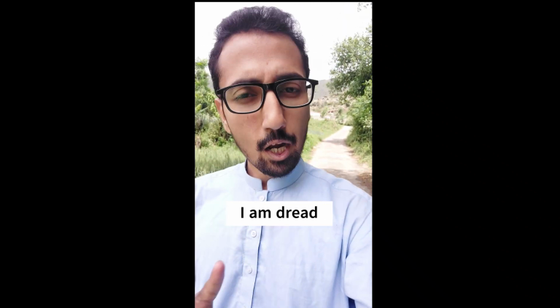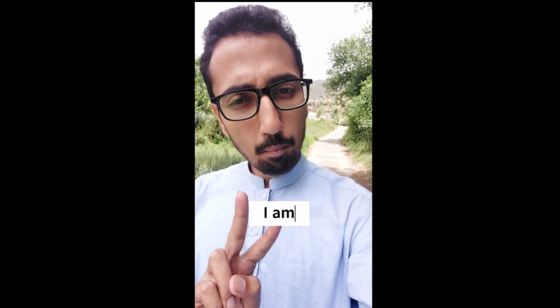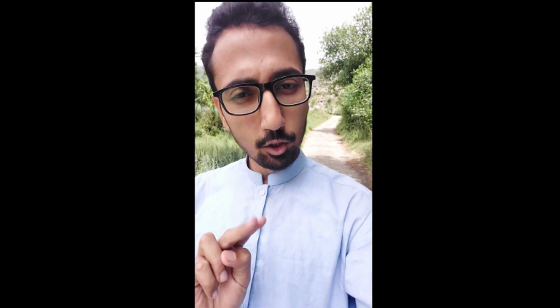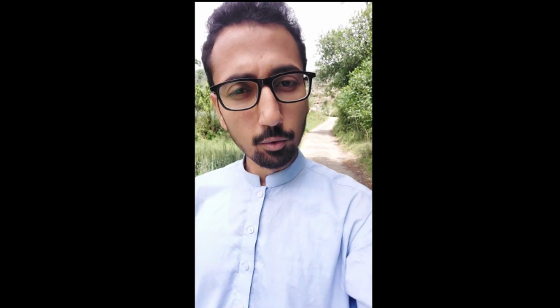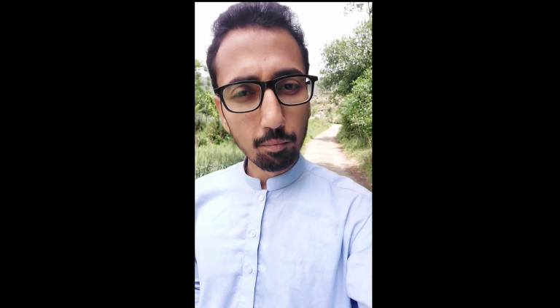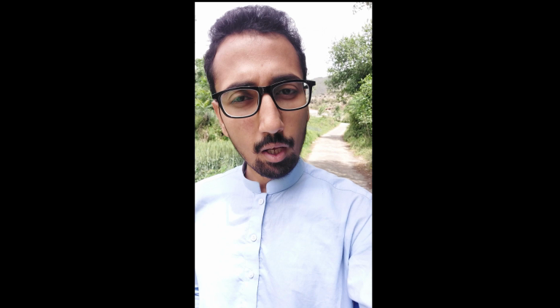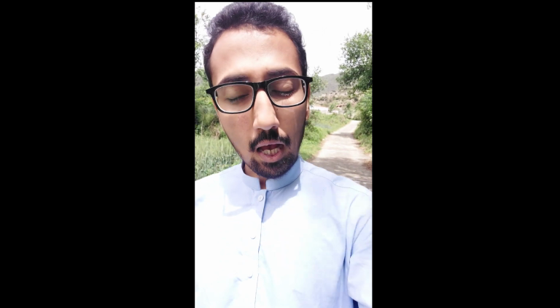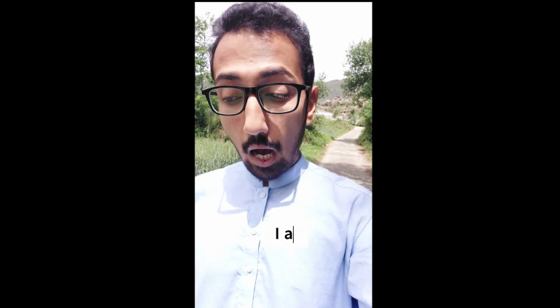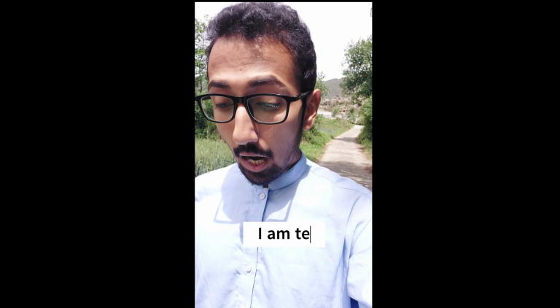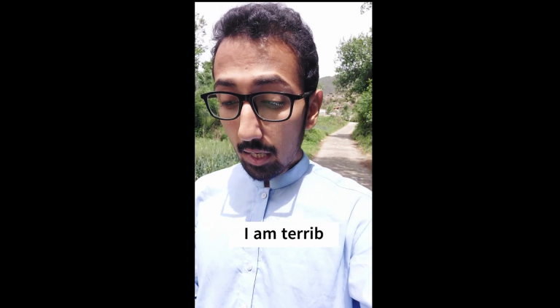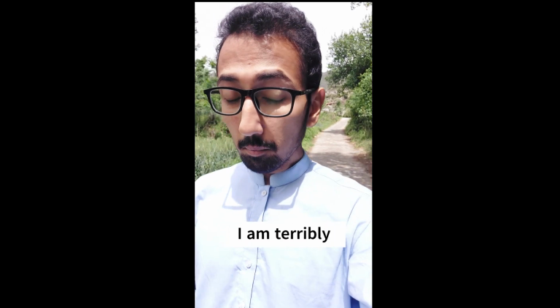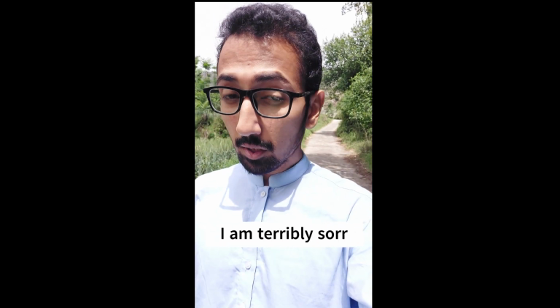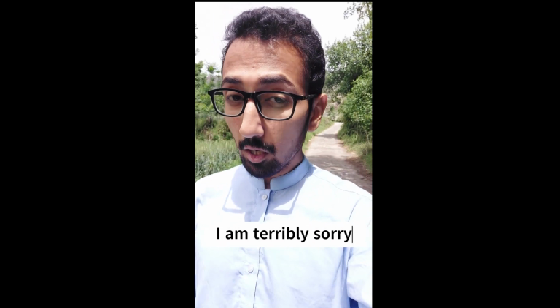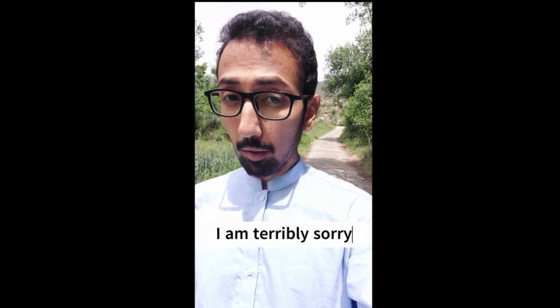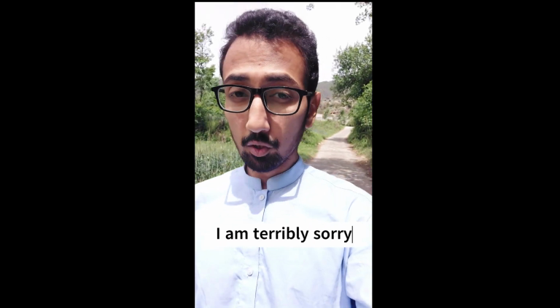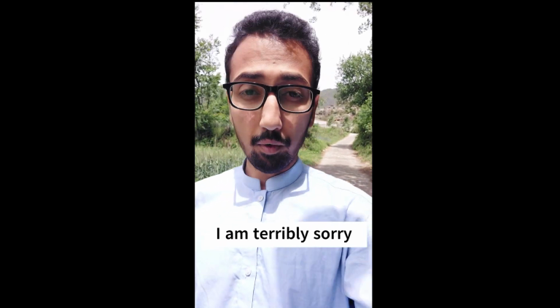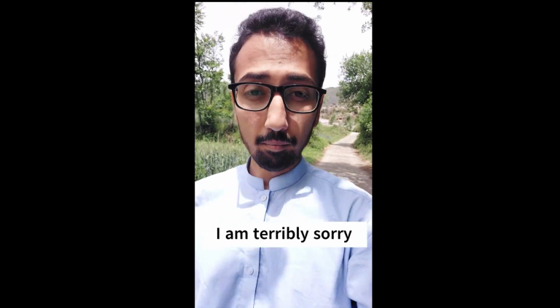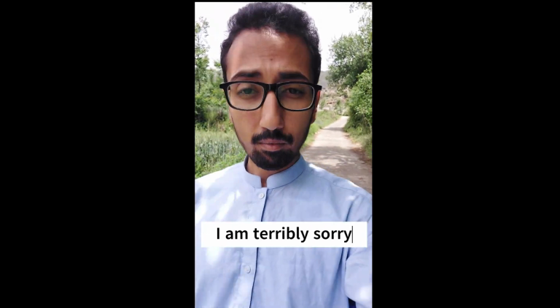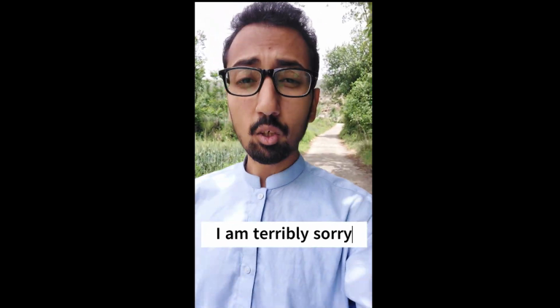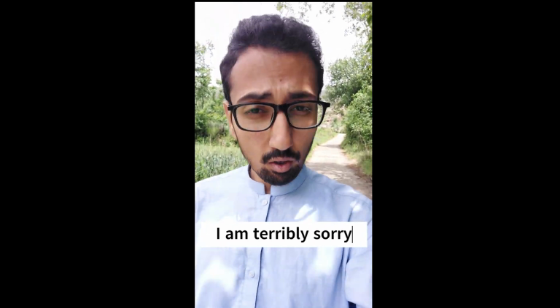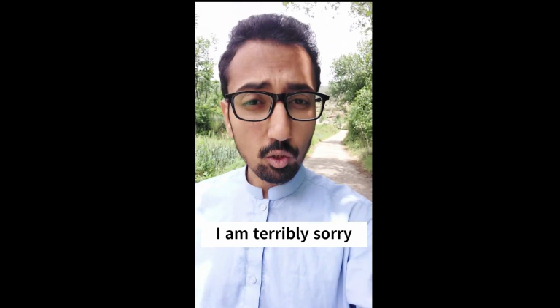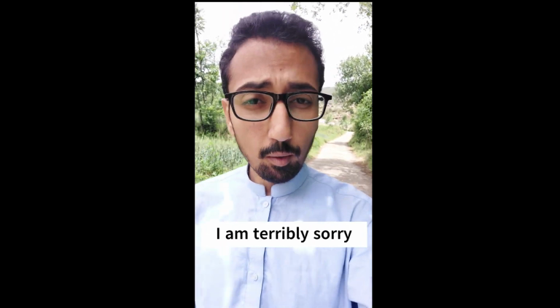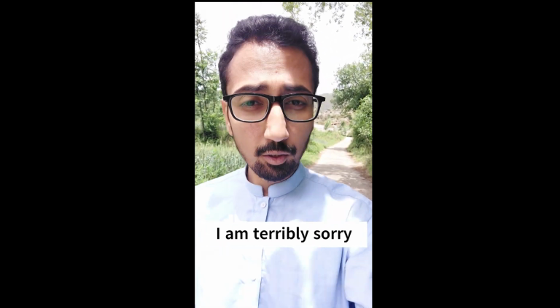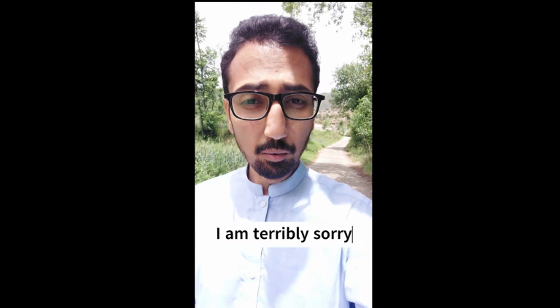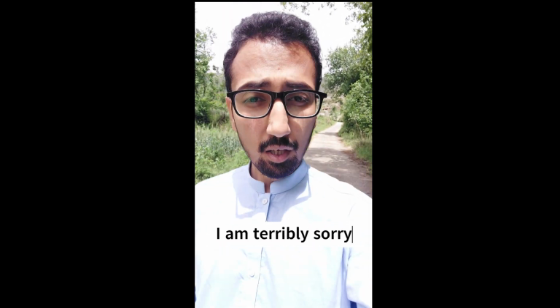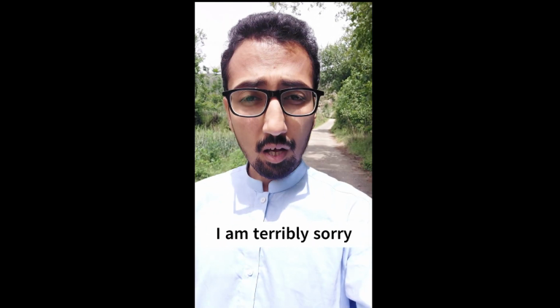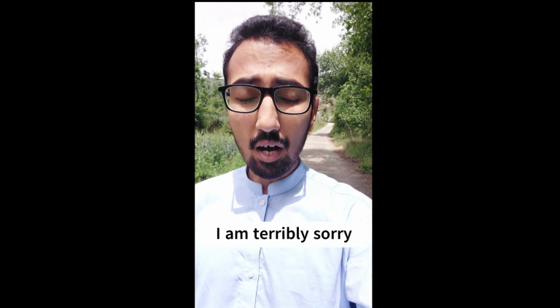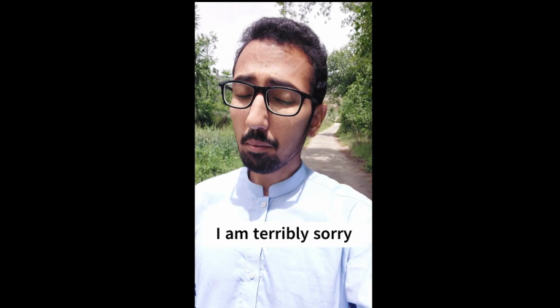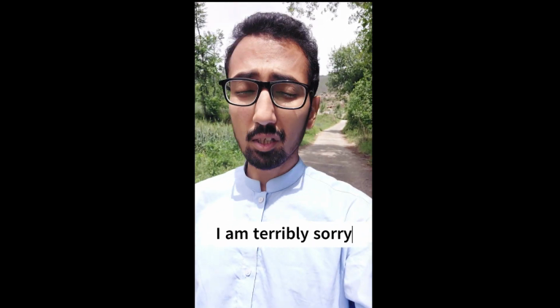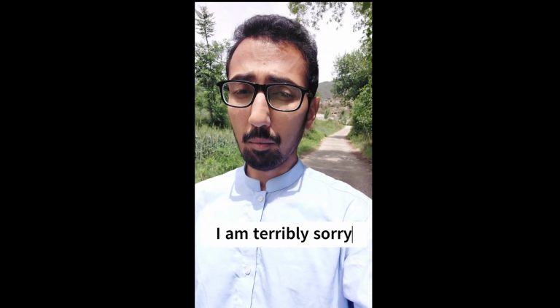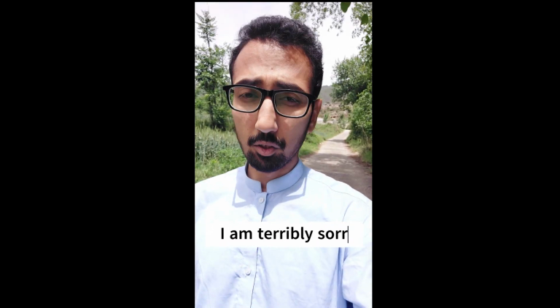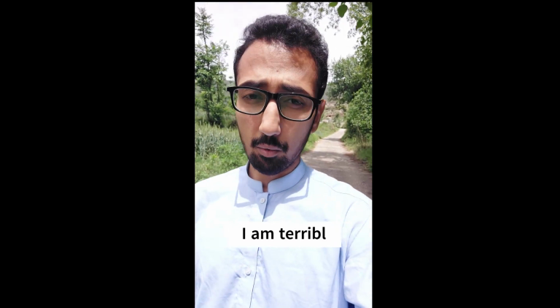Number two: I am terribly sorry. It caused trouble to you. I am terribly sorry.